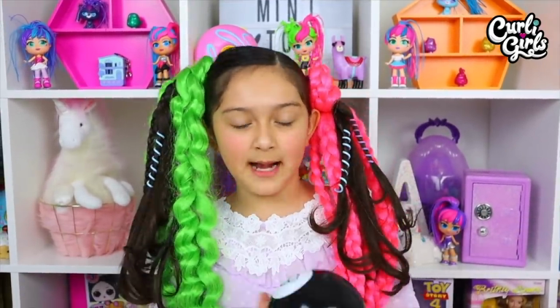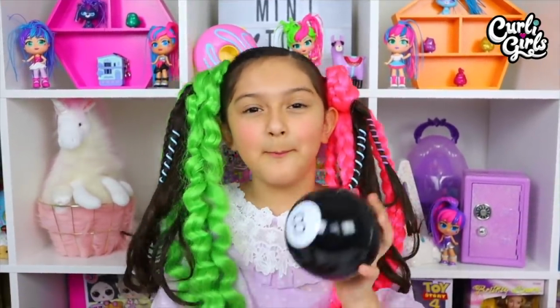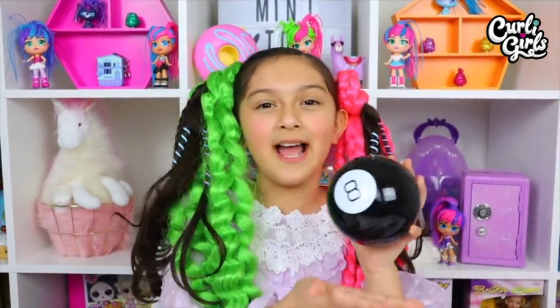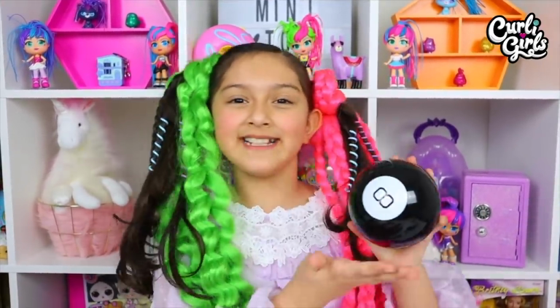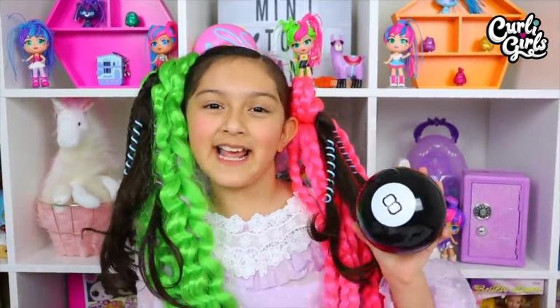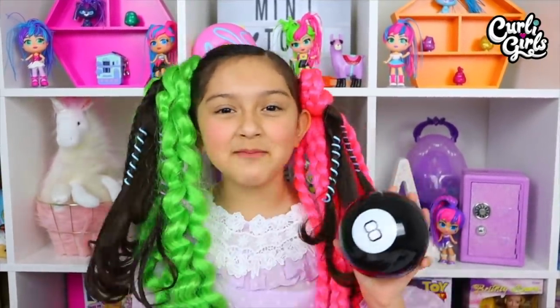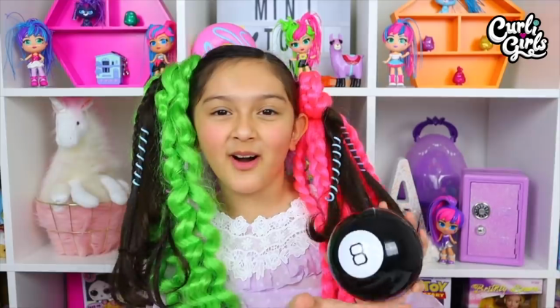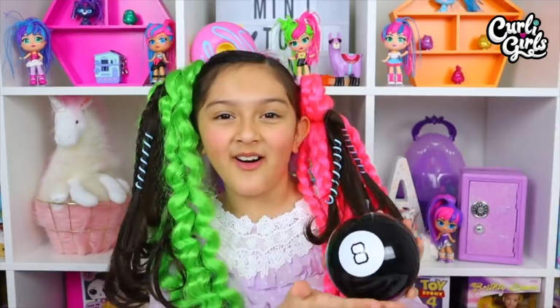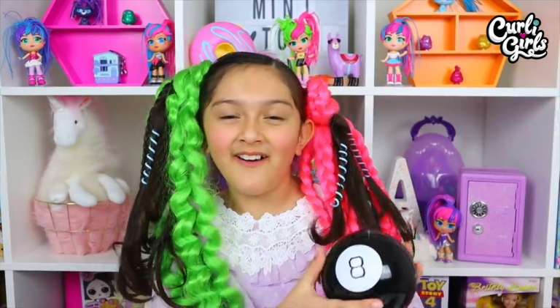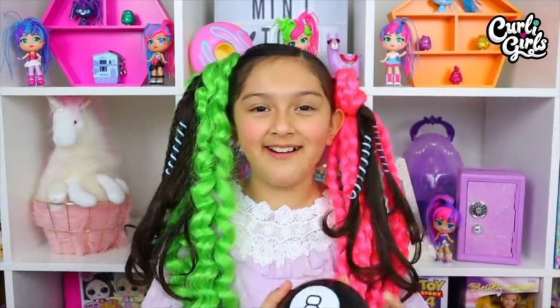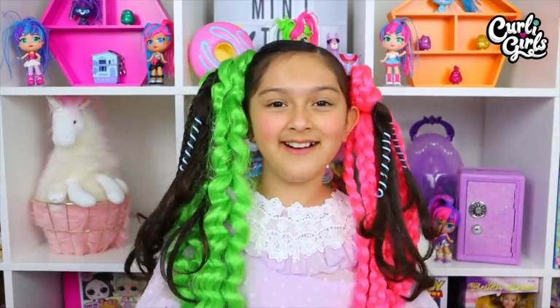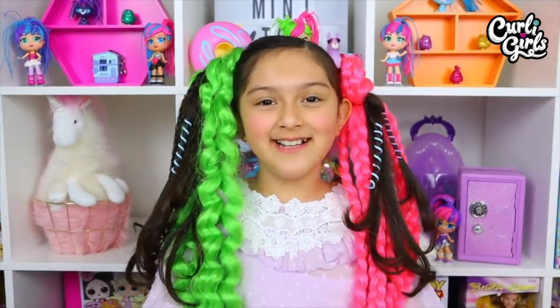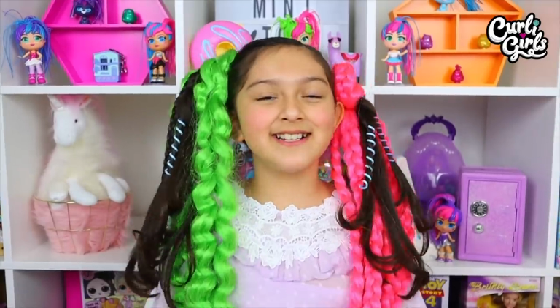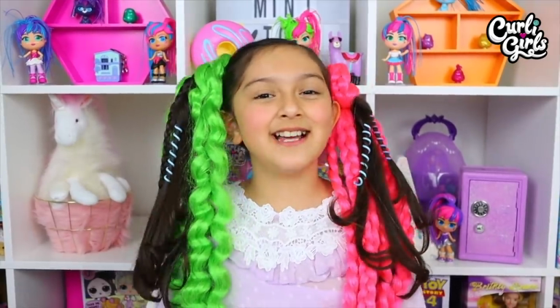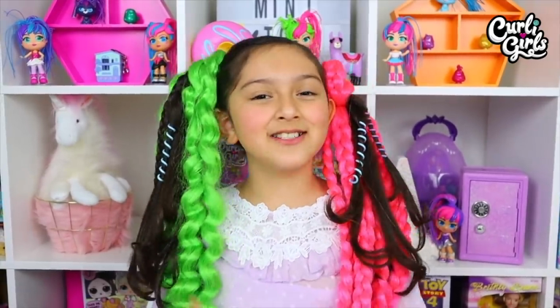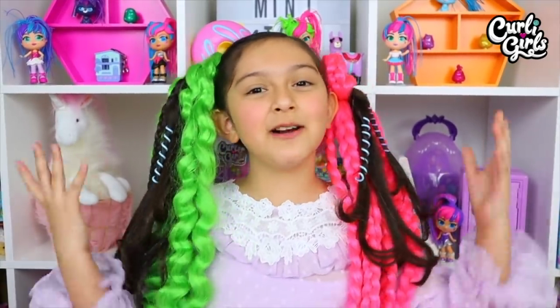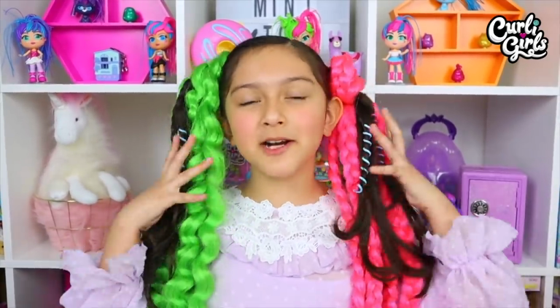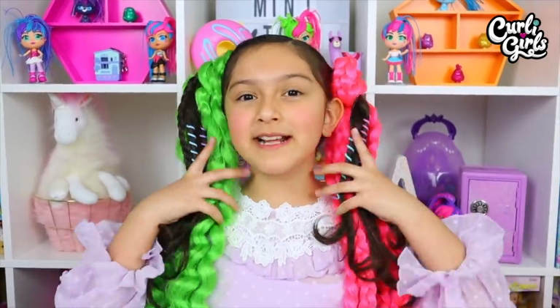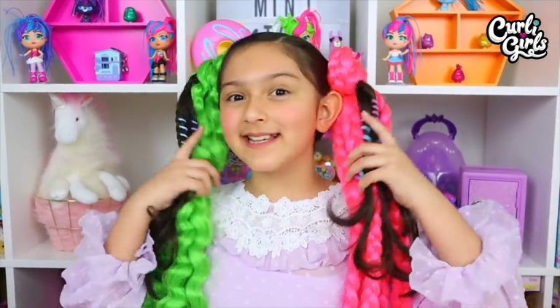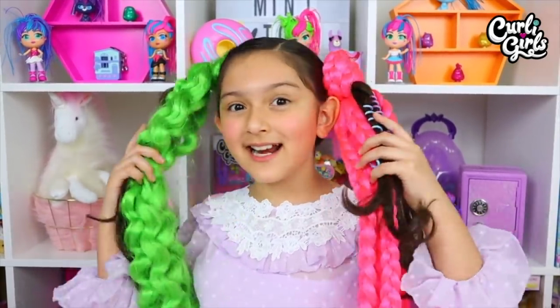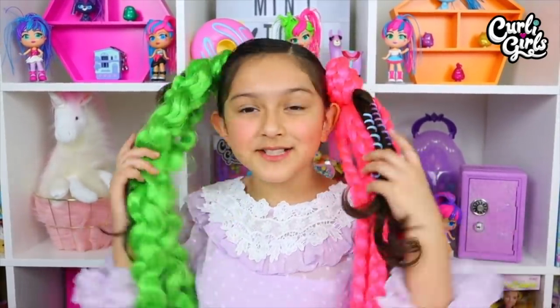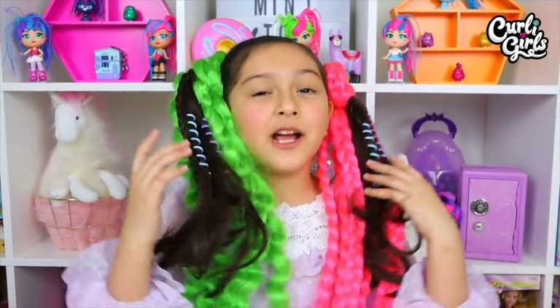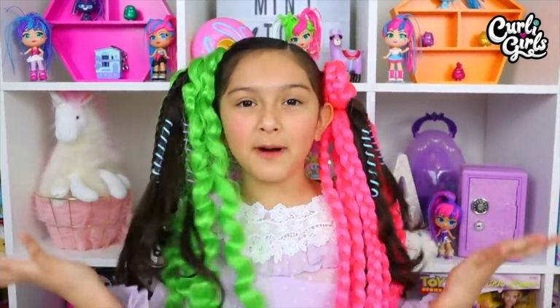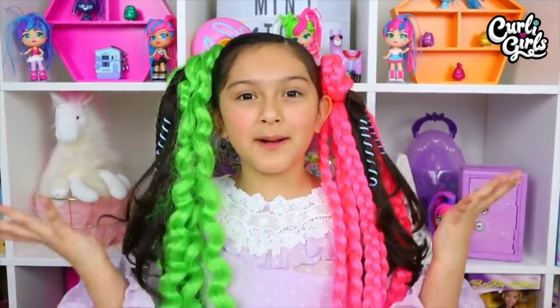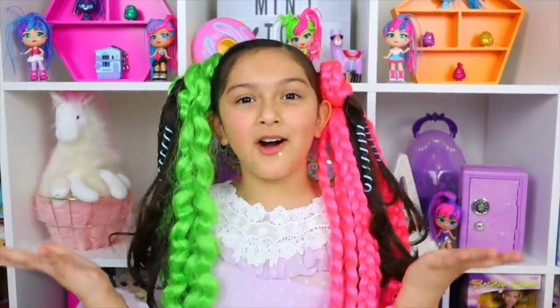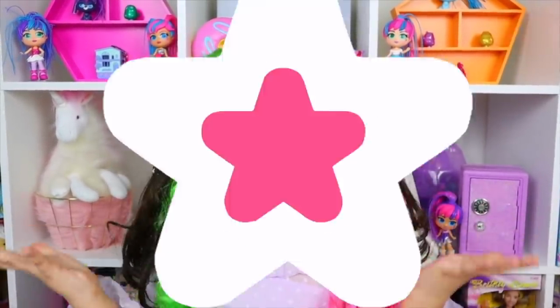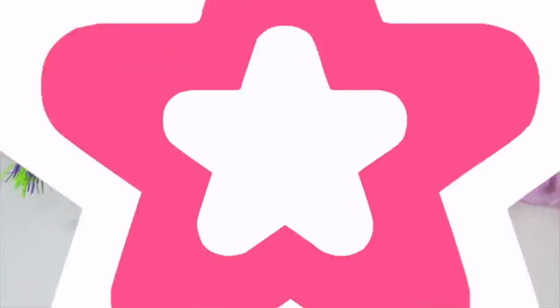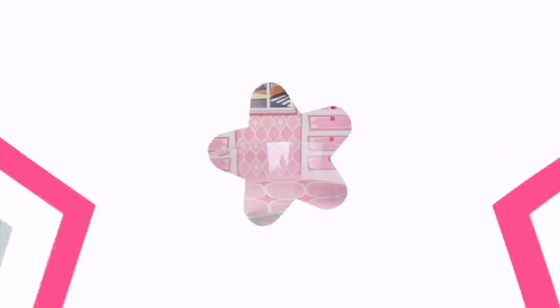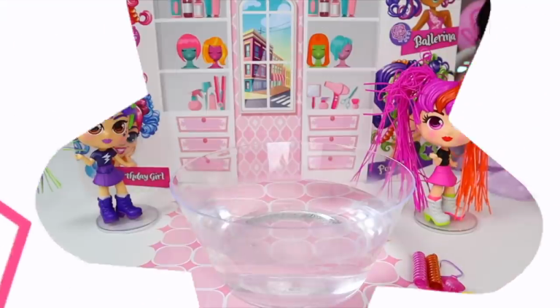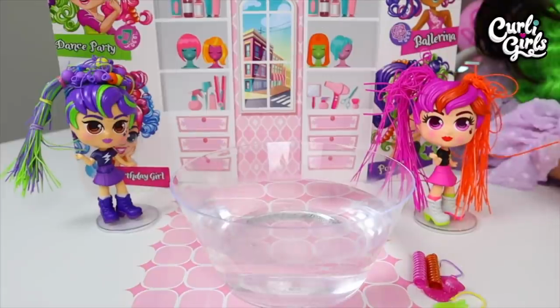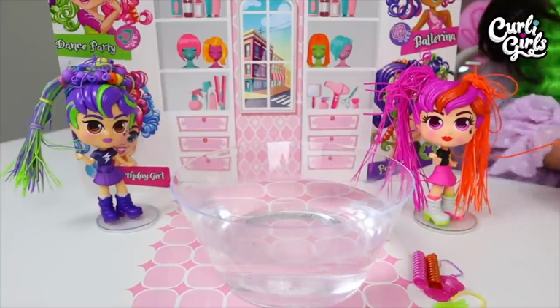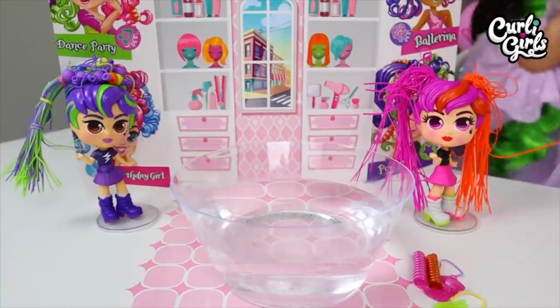Here is my final look! I think it came out great, thanks to my magic 8-ball. Now I'll try to recreate this hairstyle on one of my dolls.